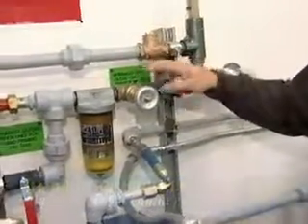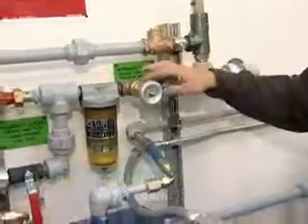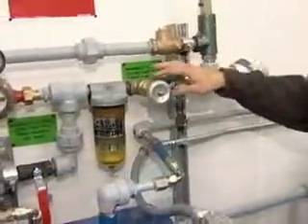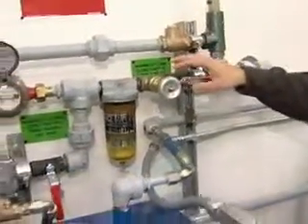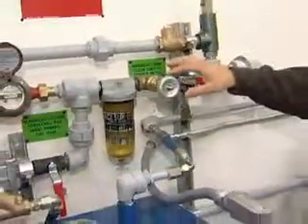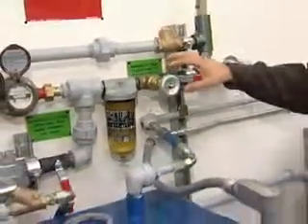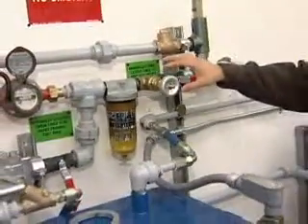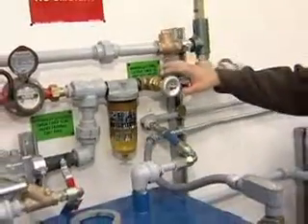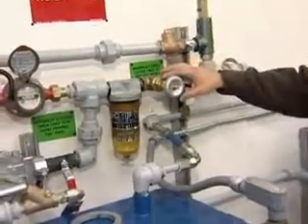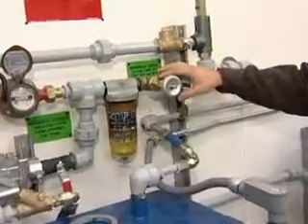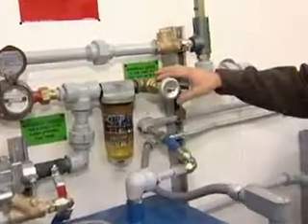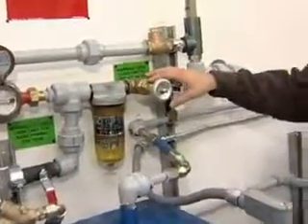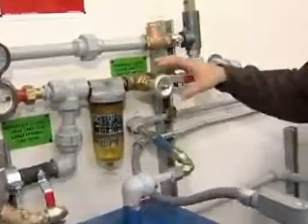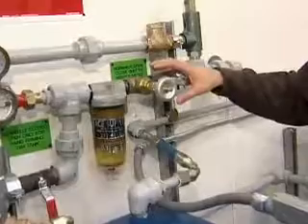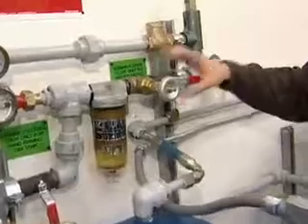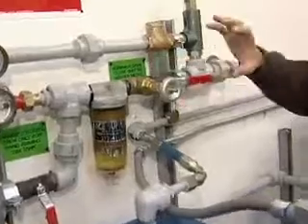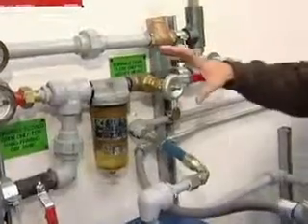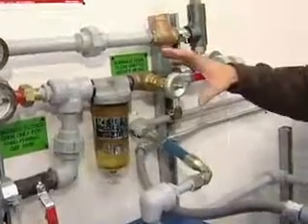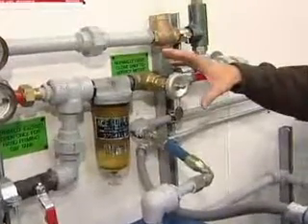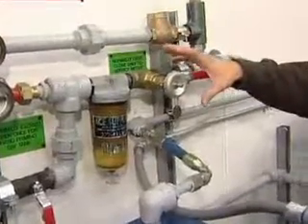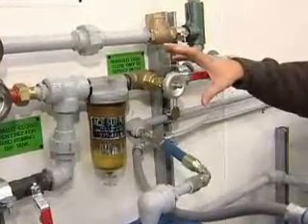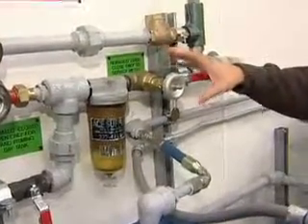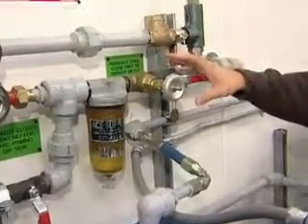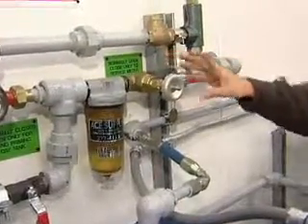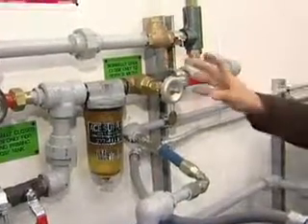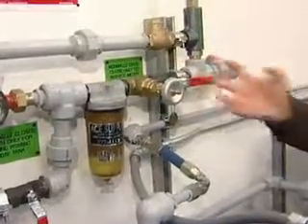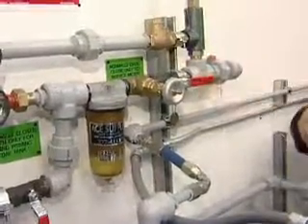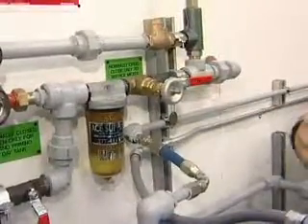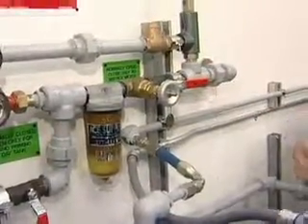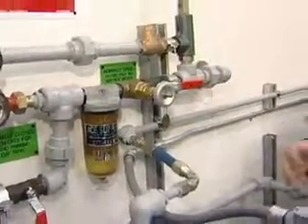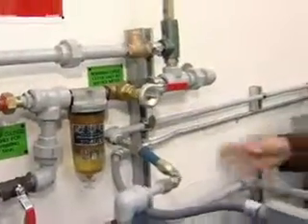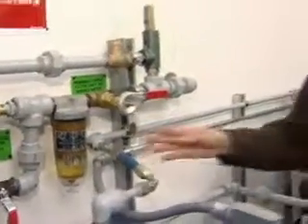This next valve here is a fusible link valve. In the event of a fire, this will shut off the fuel supply to prevent it from getting loose in the building.